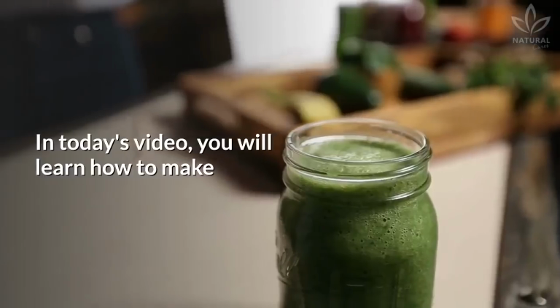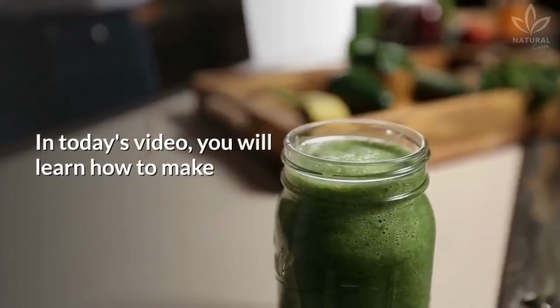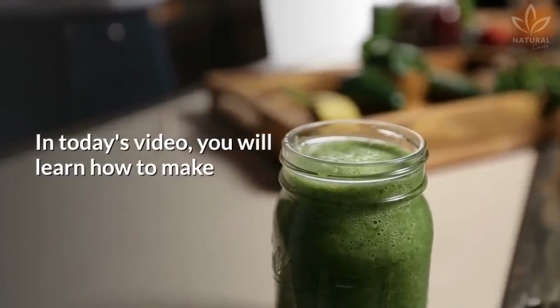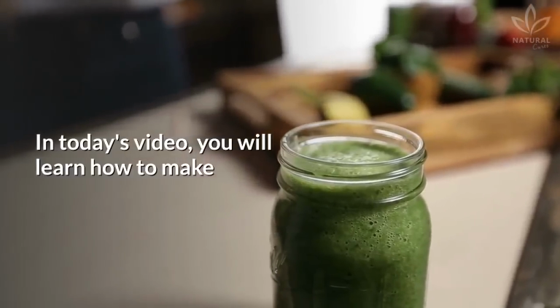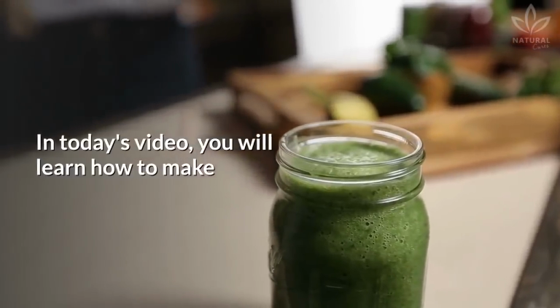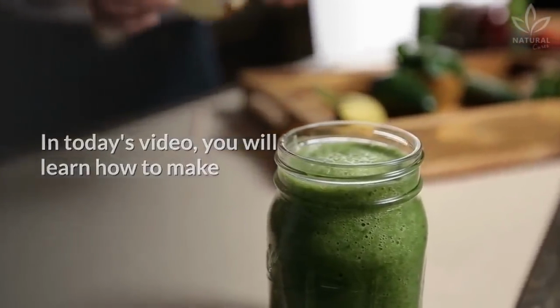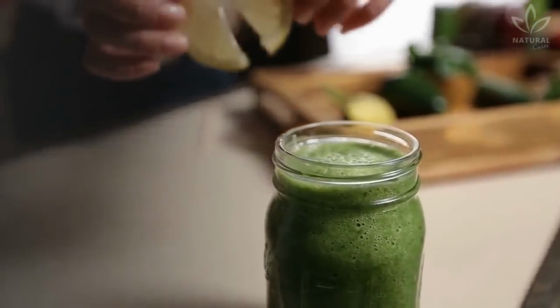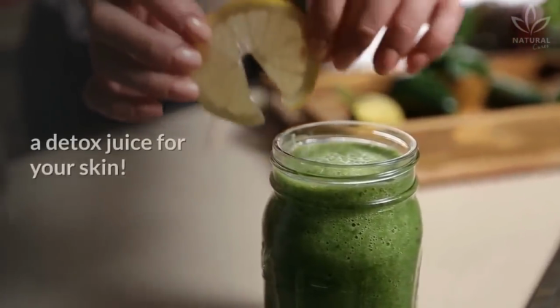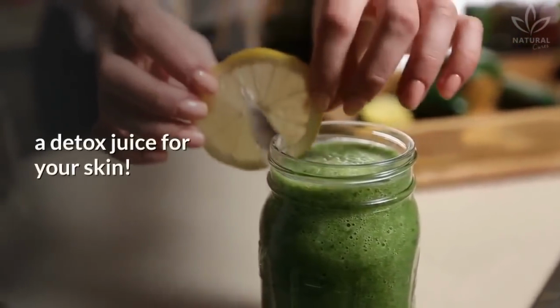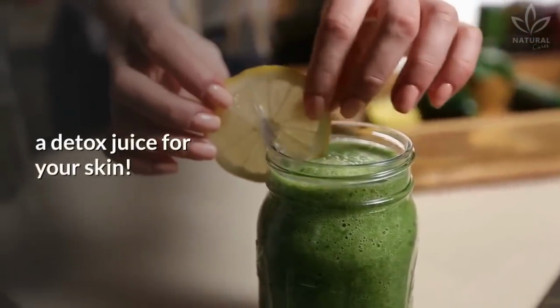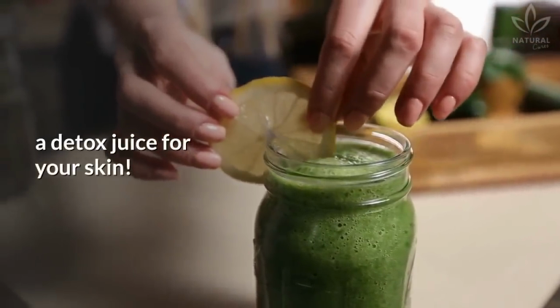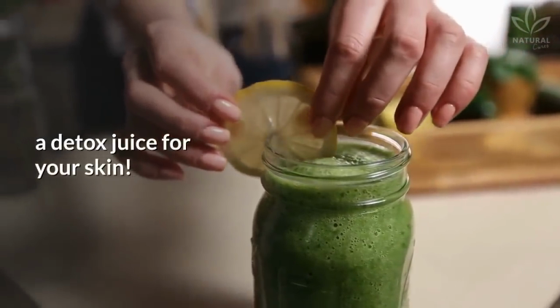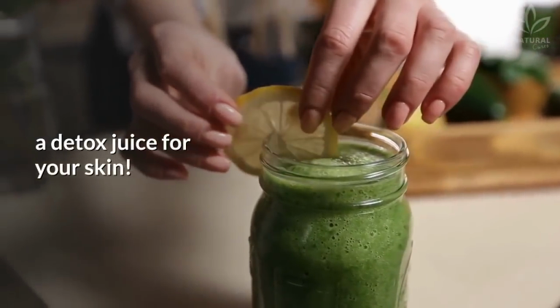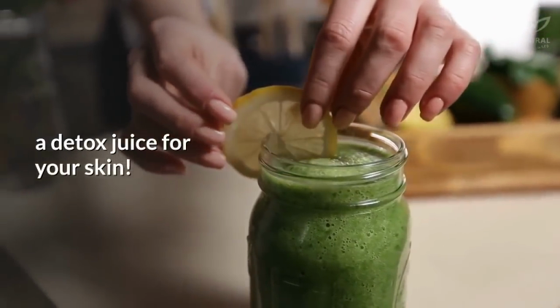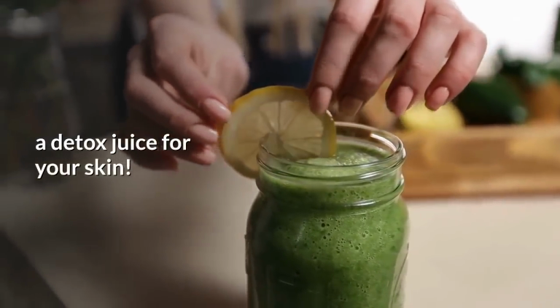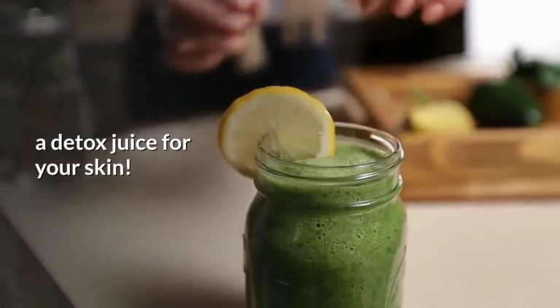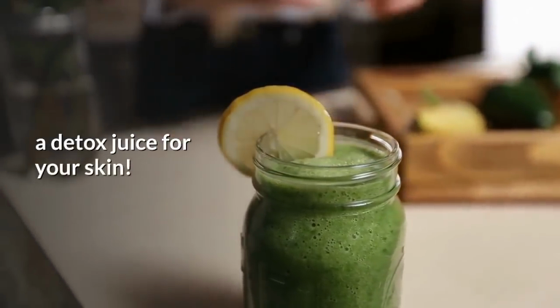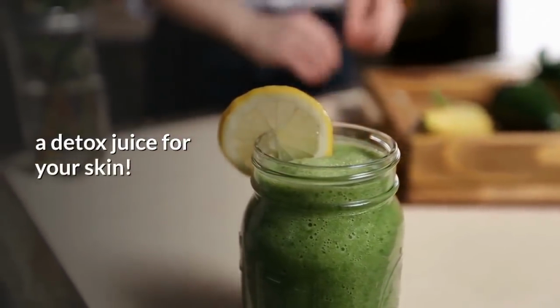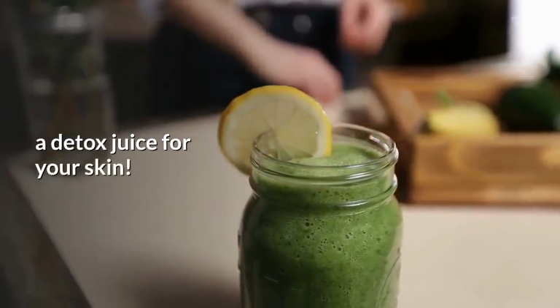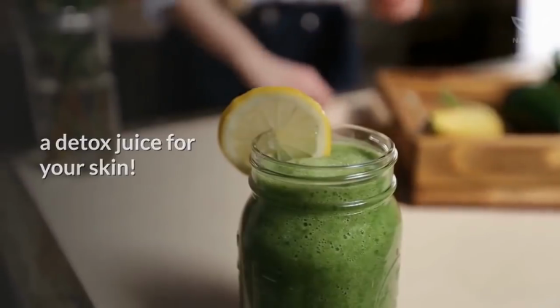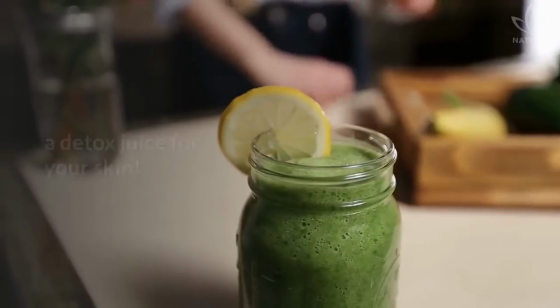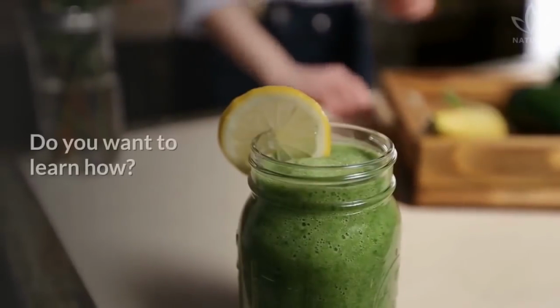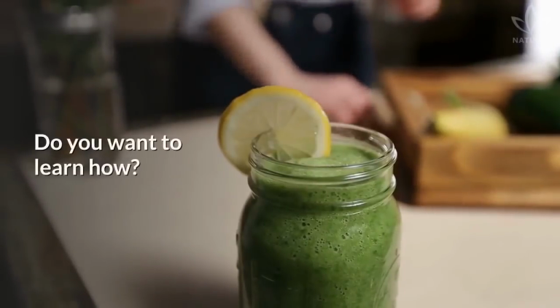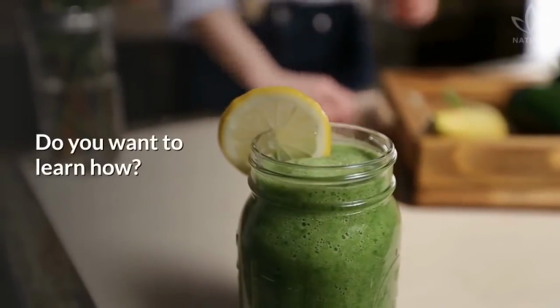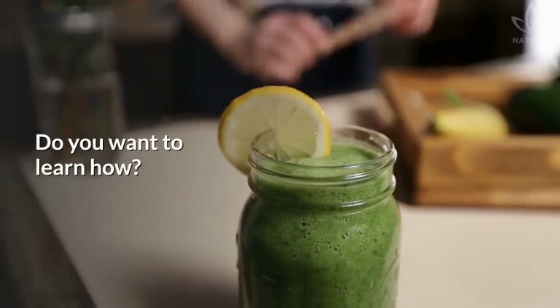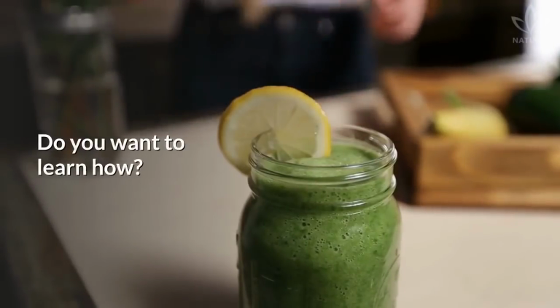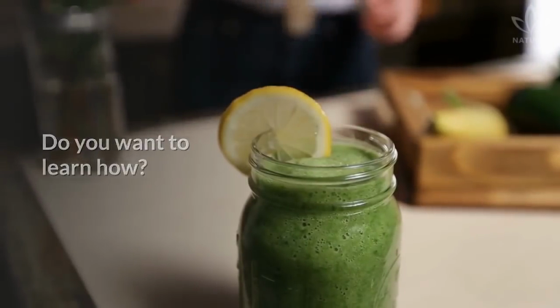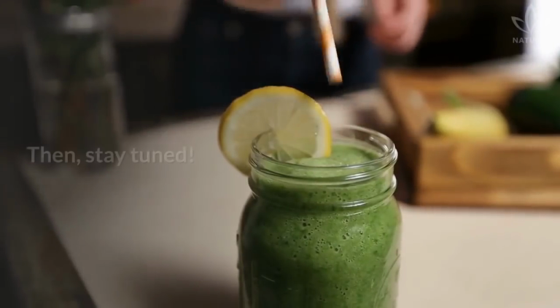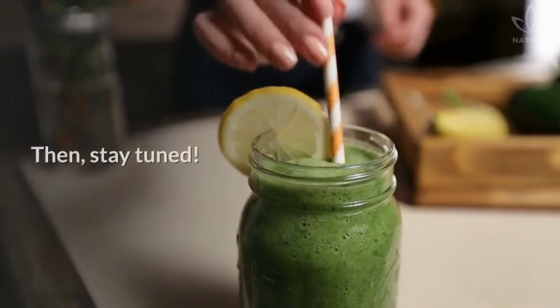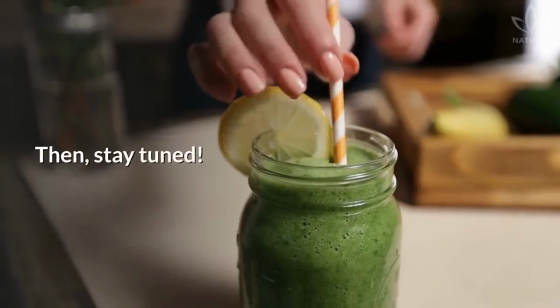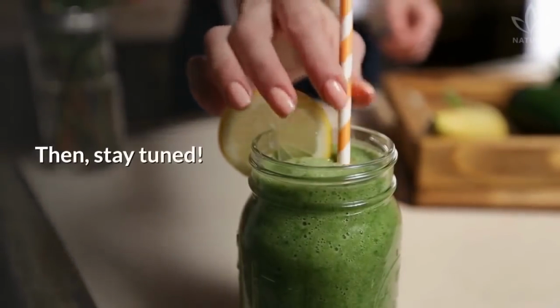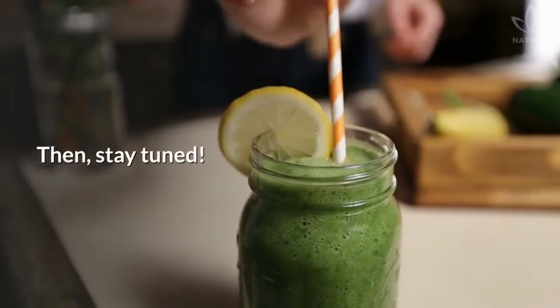In today's video, you will learn how to make a detox juice for your skin. Do you want to learn how? Then stay tuned!